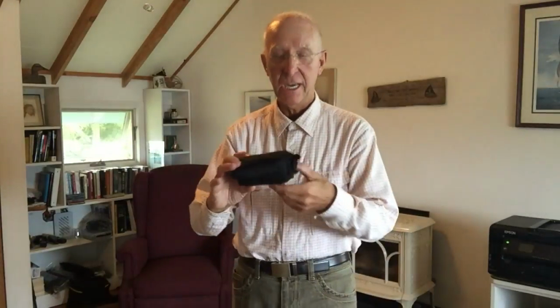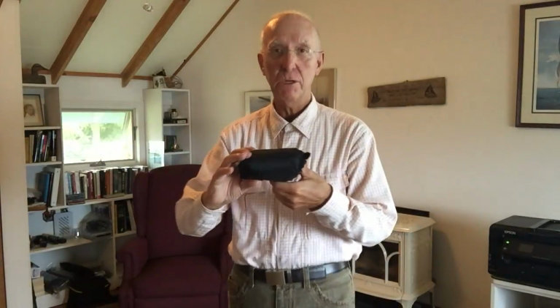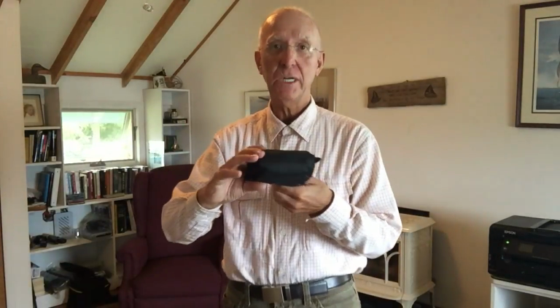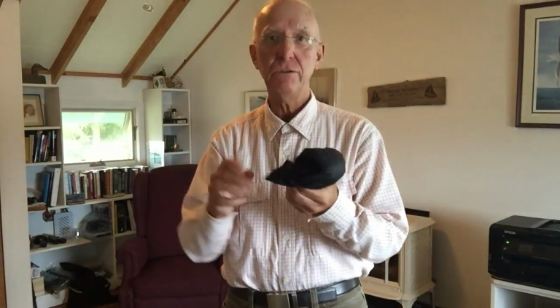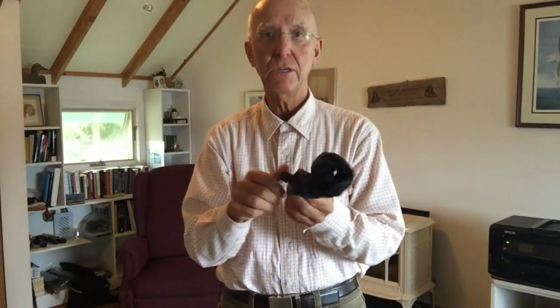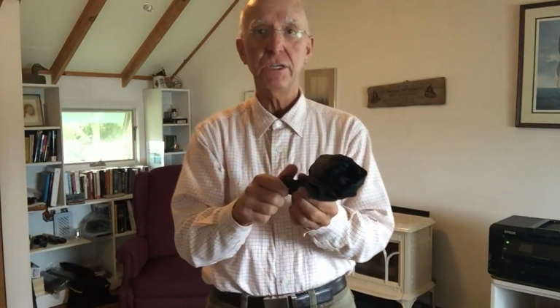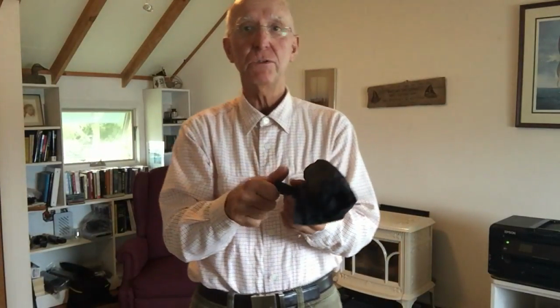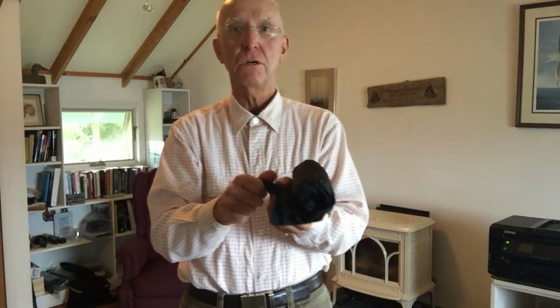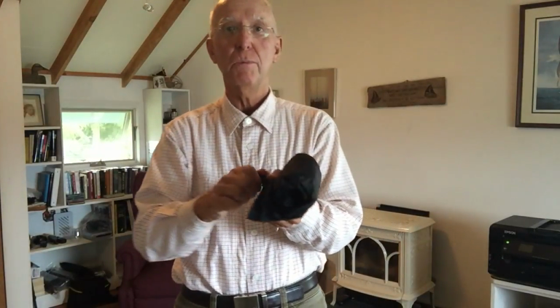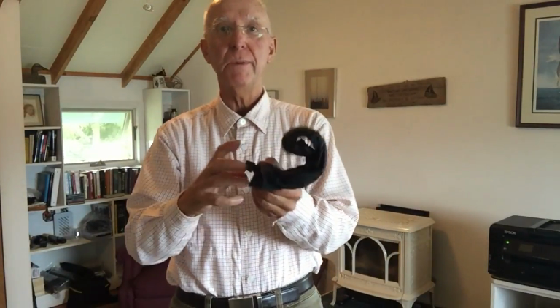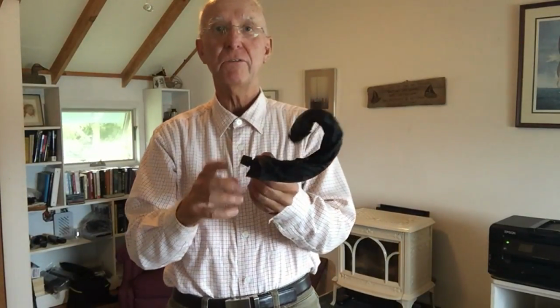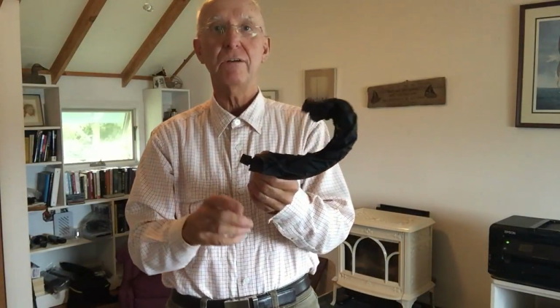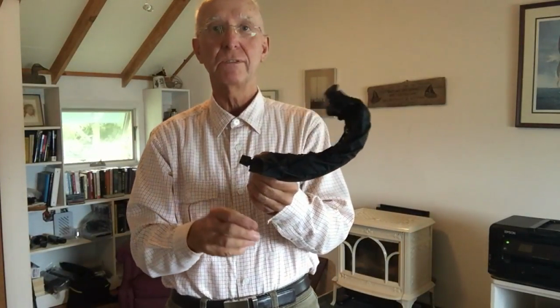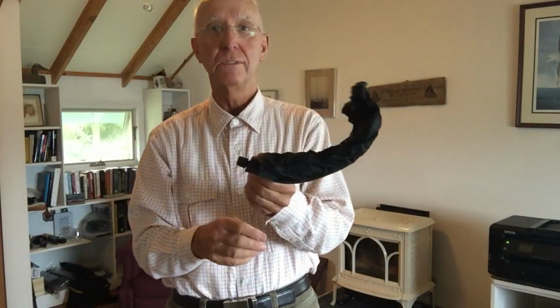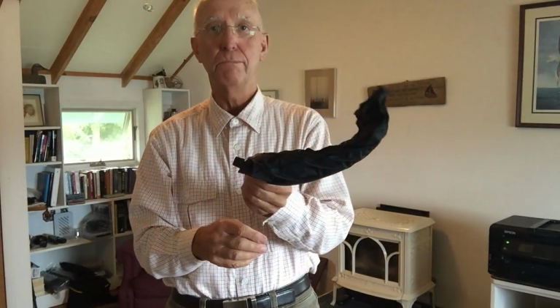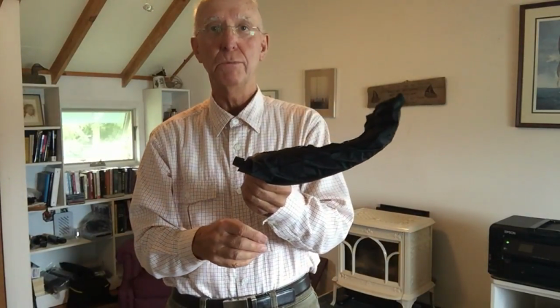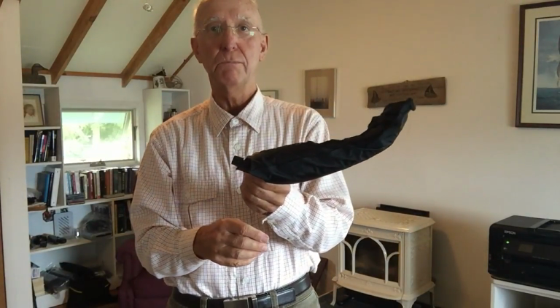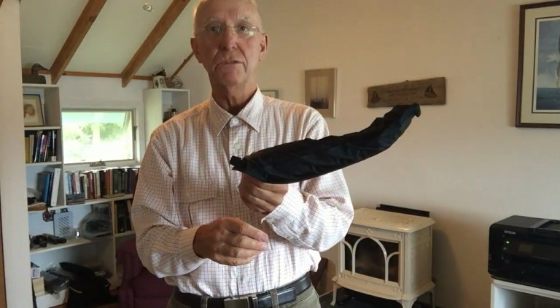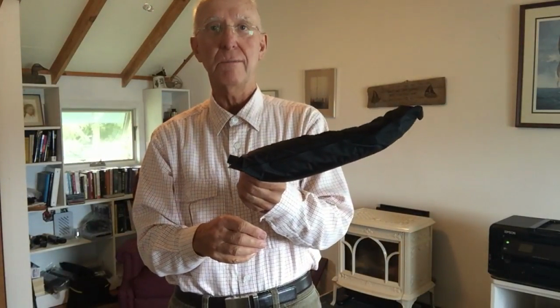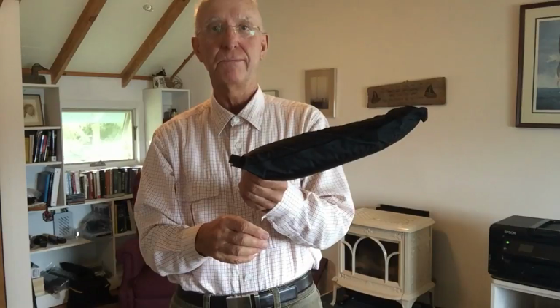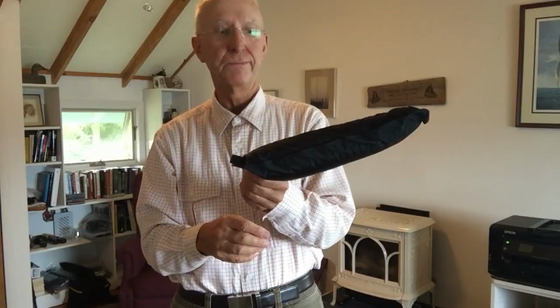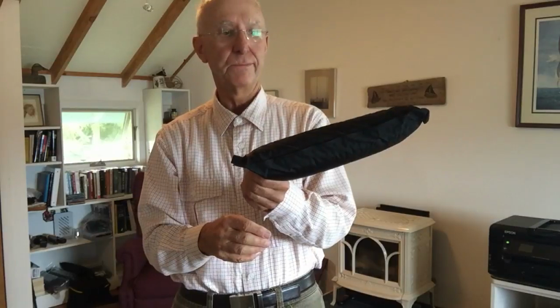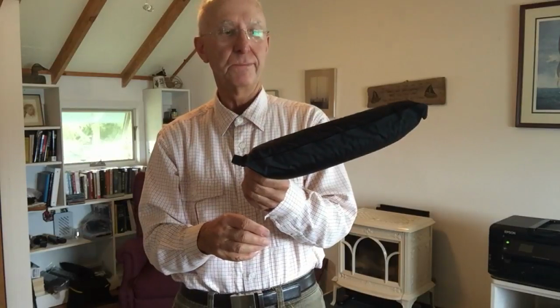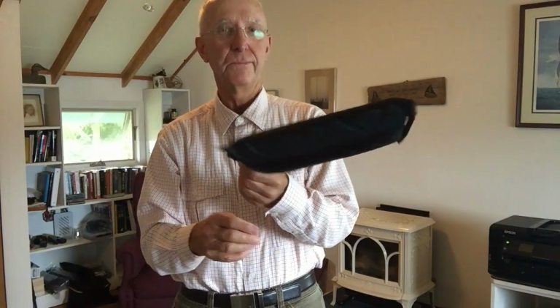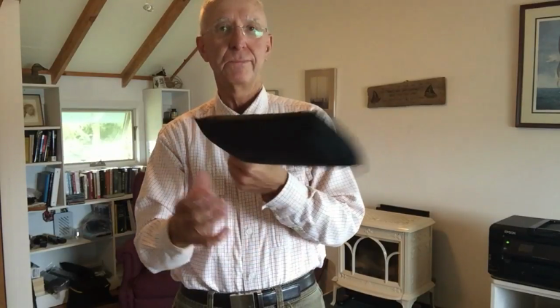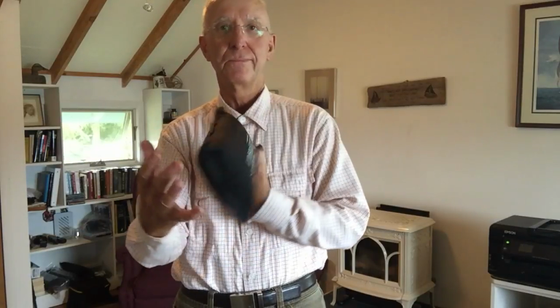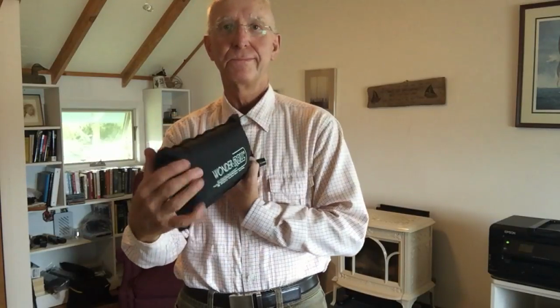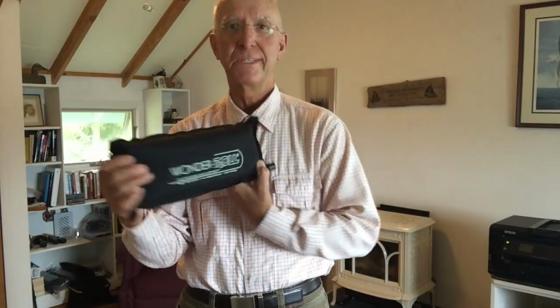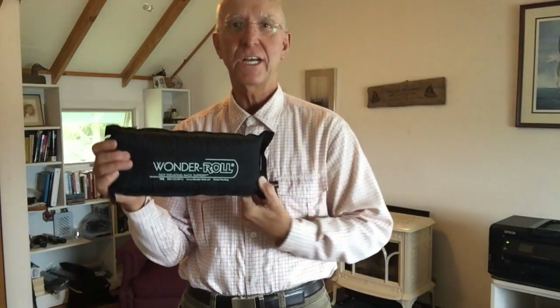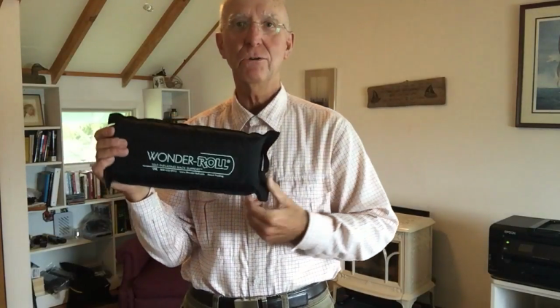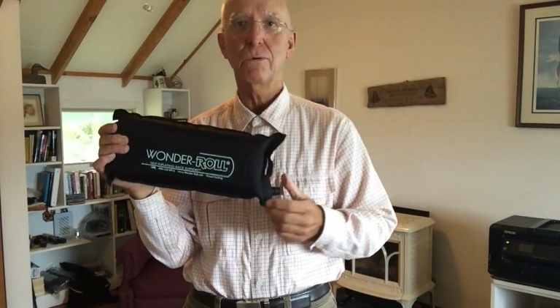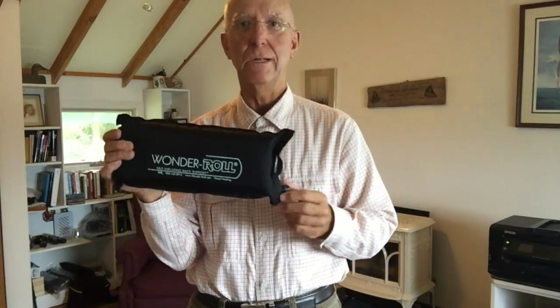And when you want to use it, all you do is open the magic valve. Boom, it blows up. Is that cool or what?